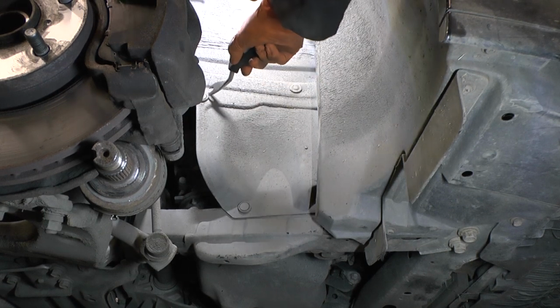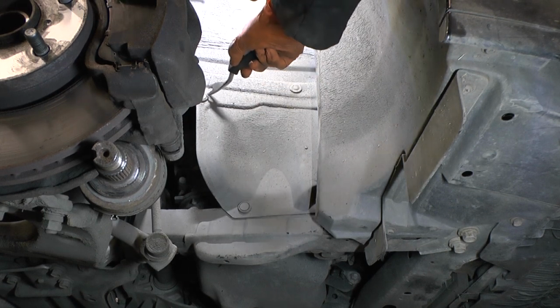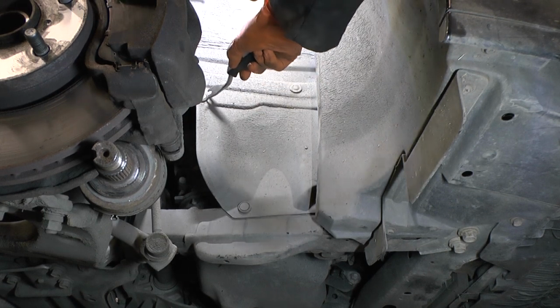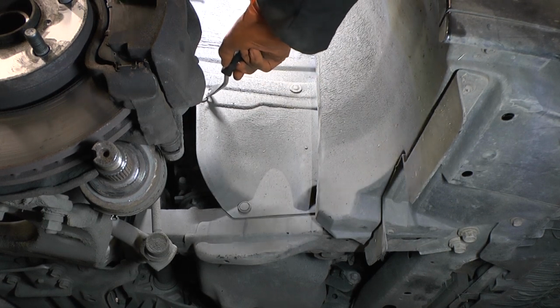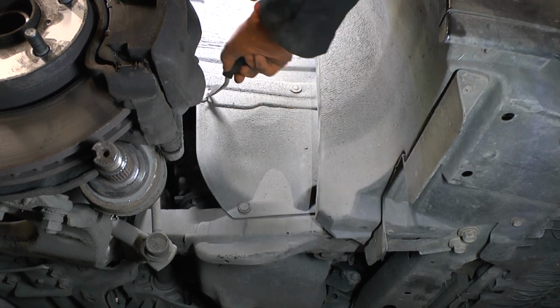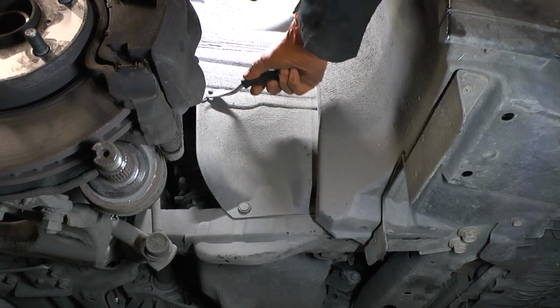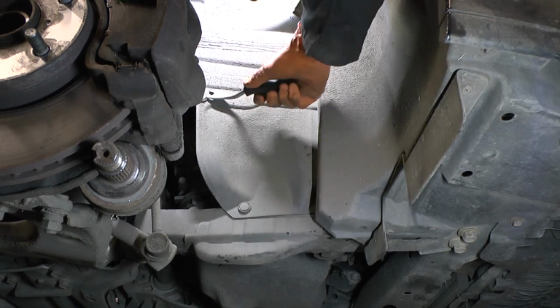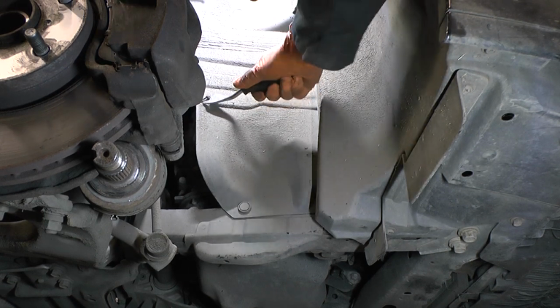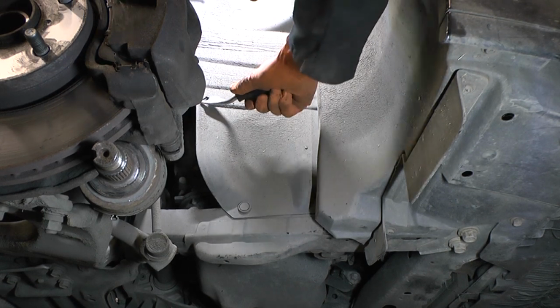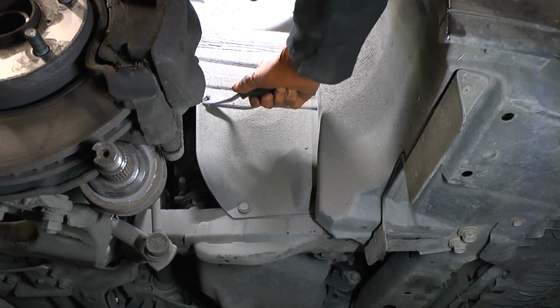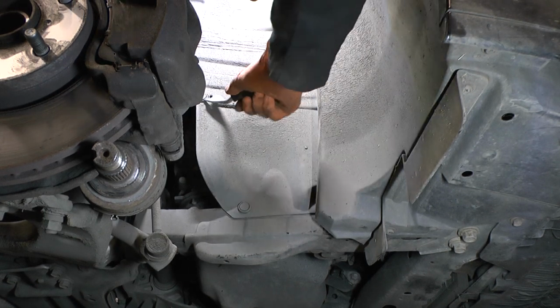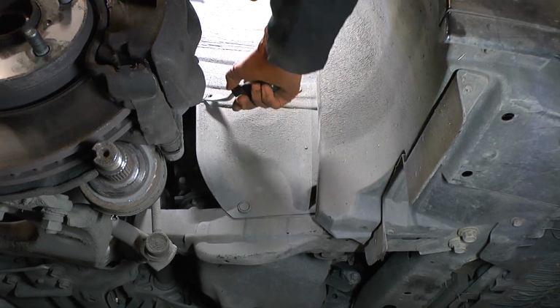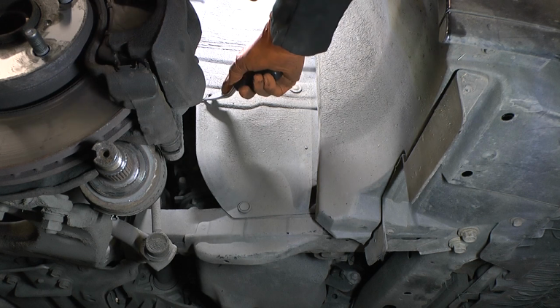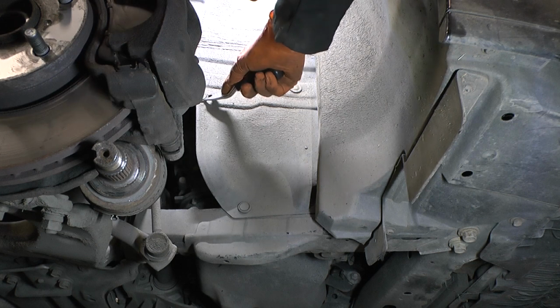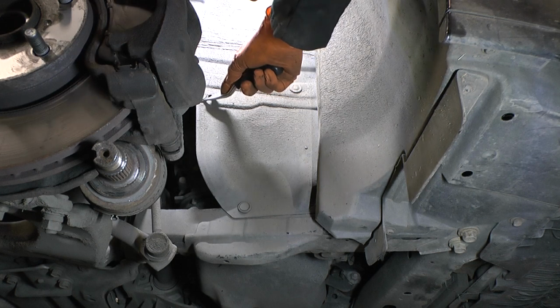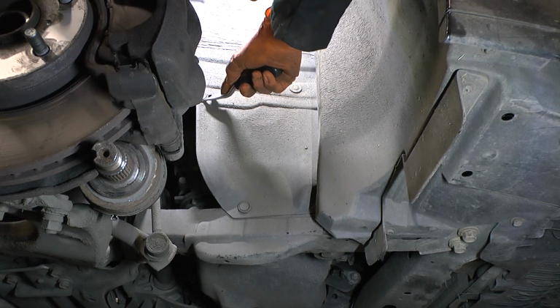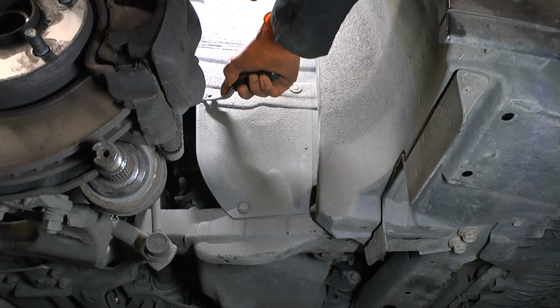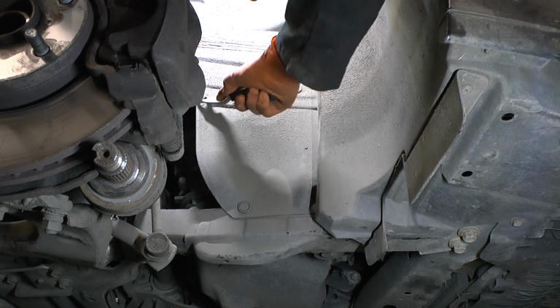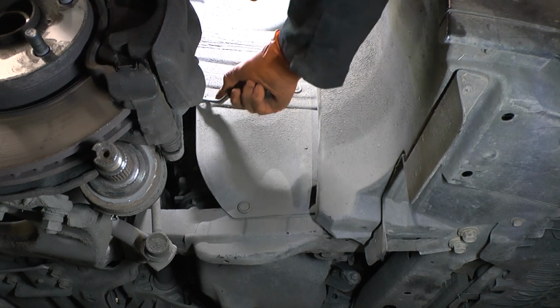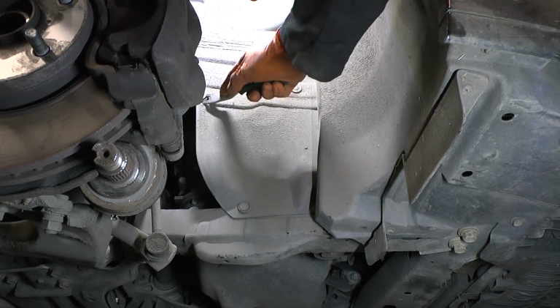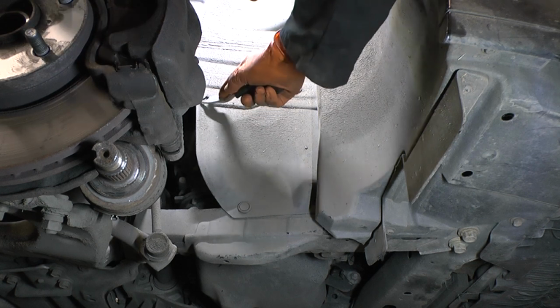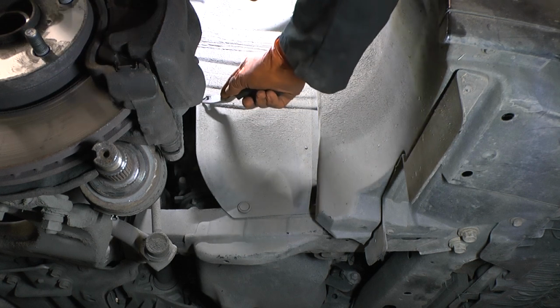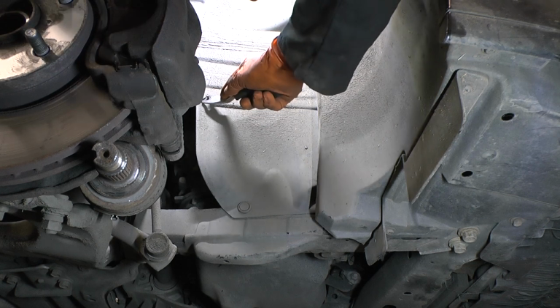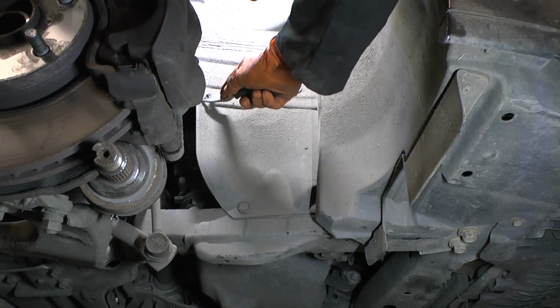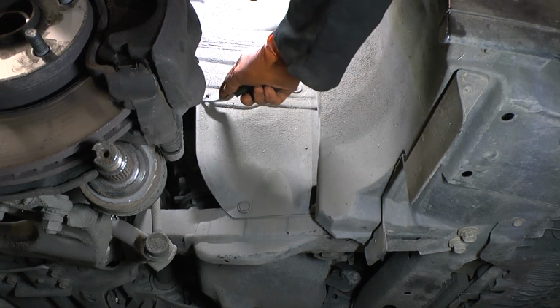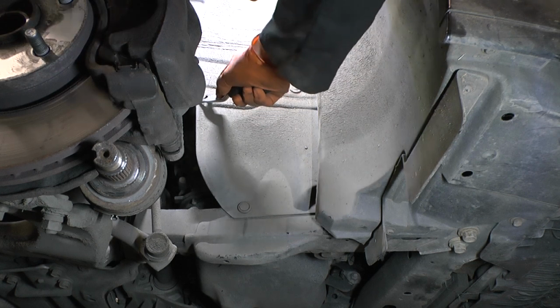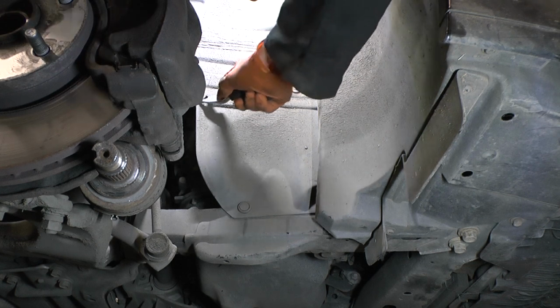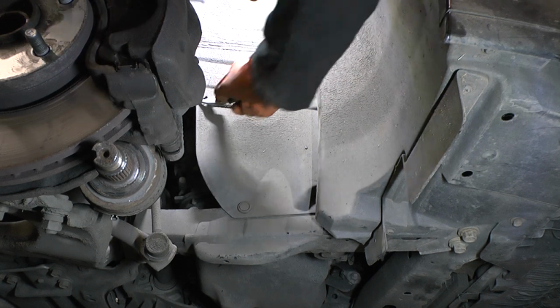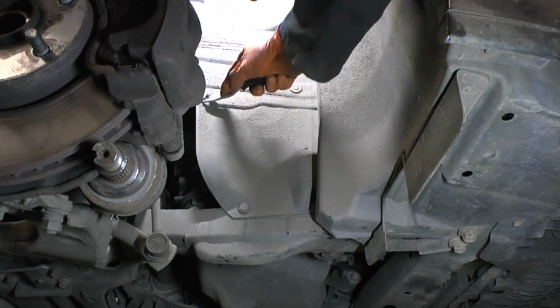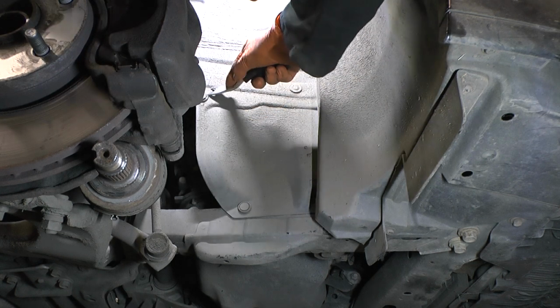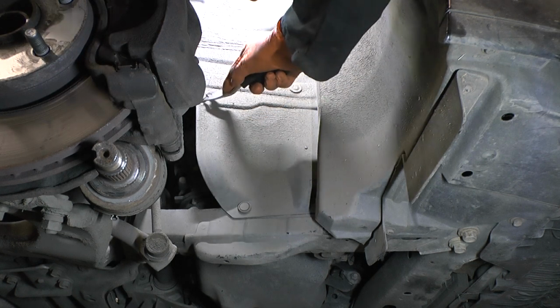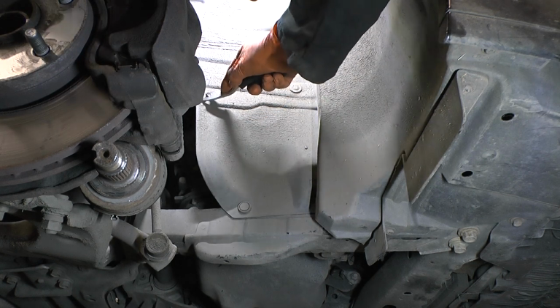I'm going to take this plastic thing out of the way because it's going to stop me getting something on the tensioner later. I need to release the serpentine belt to let the alternator out.